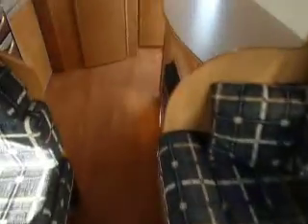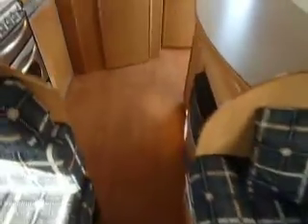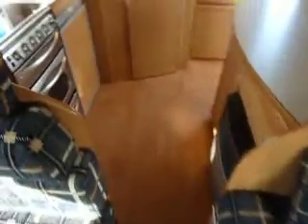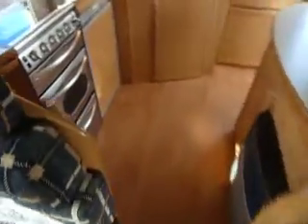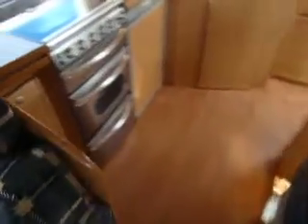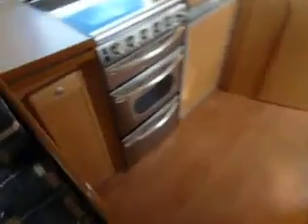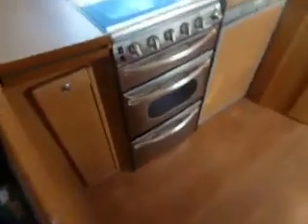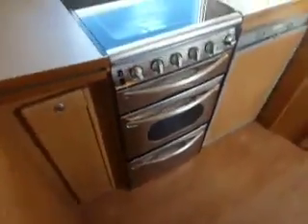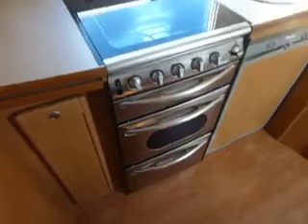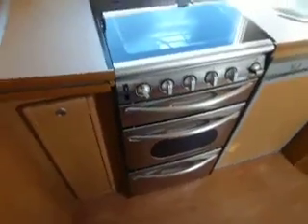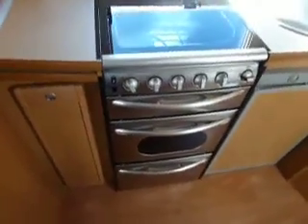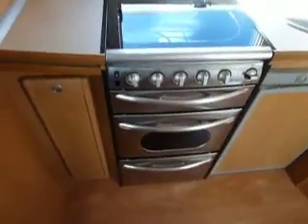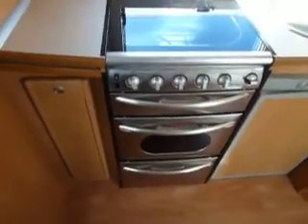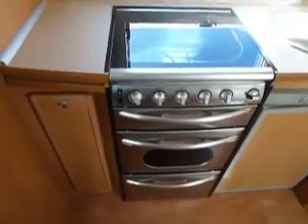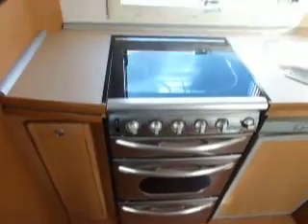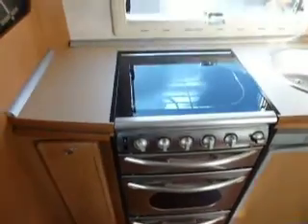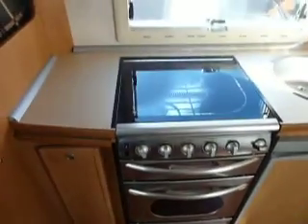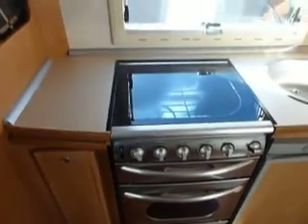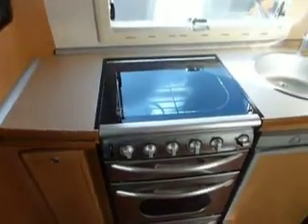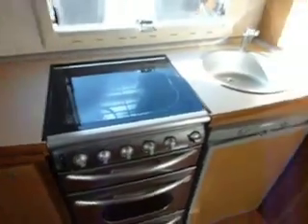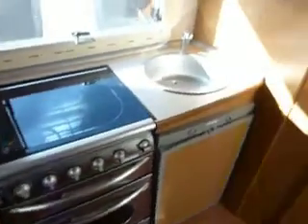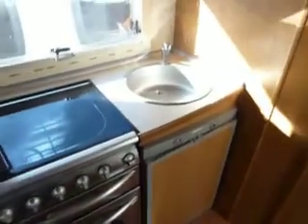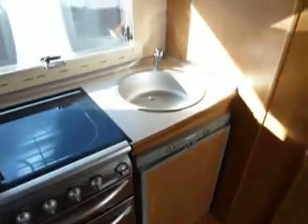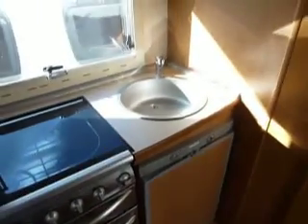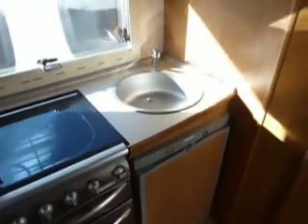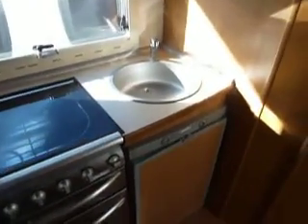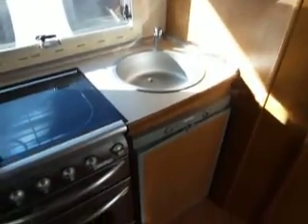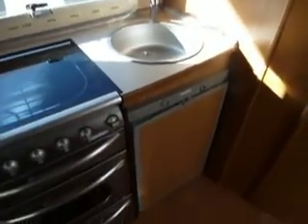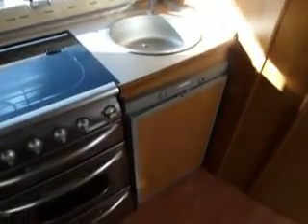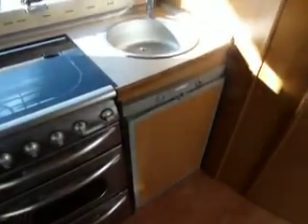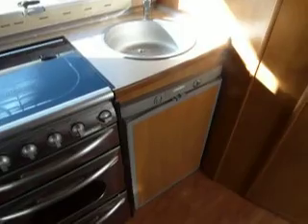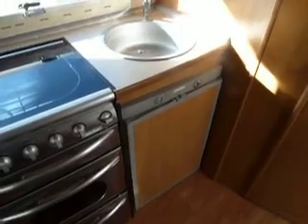Back up to the galley — a nice full-size cooker with a four-burner hob, stainless steel sink, and a three-way fridge.